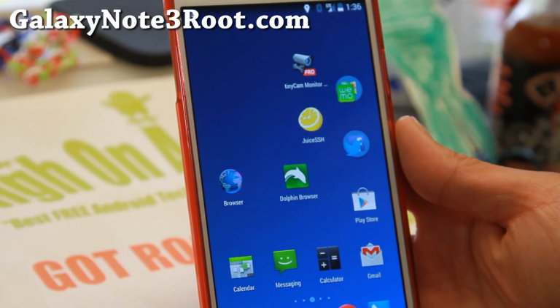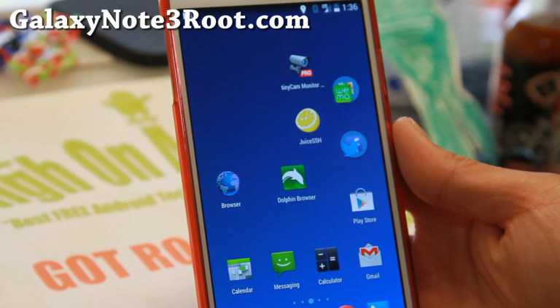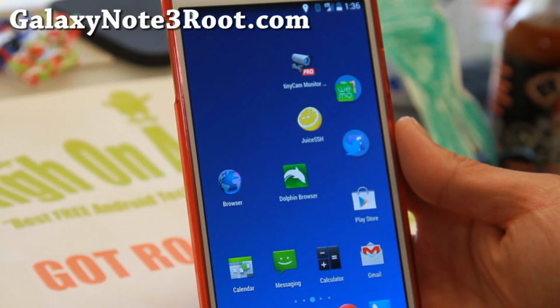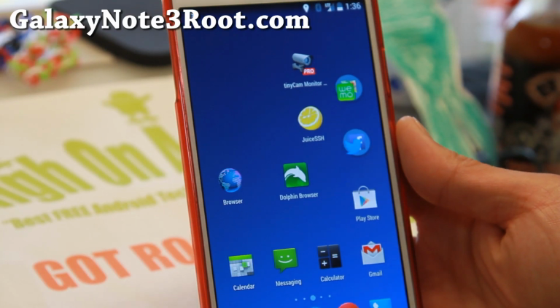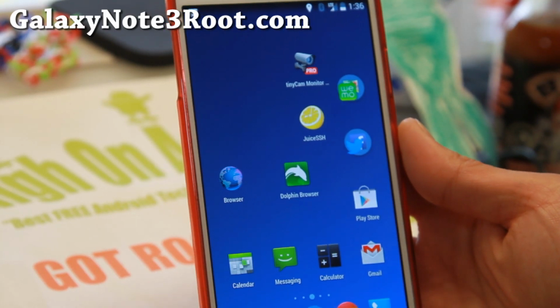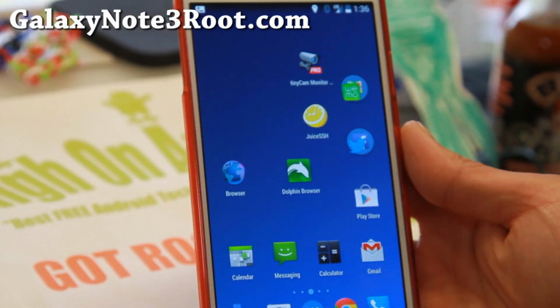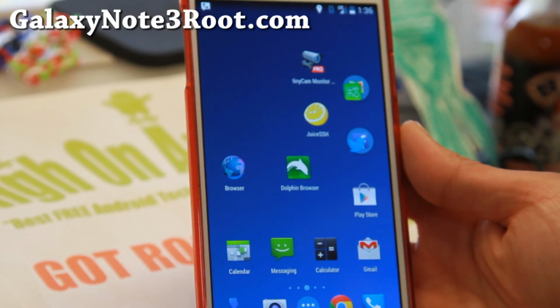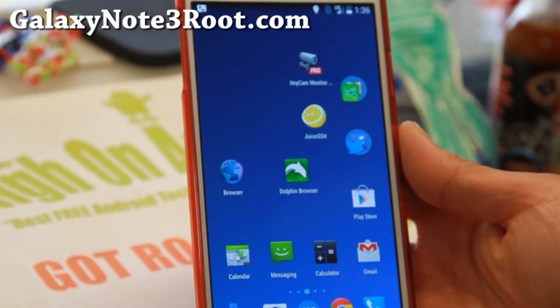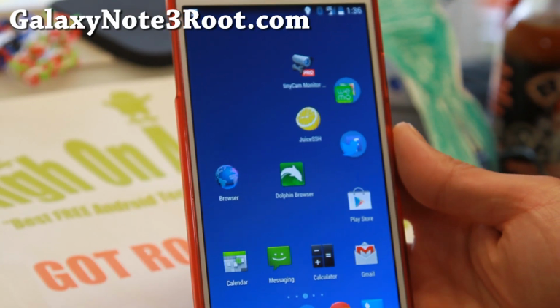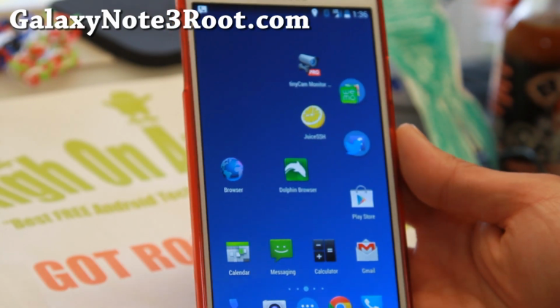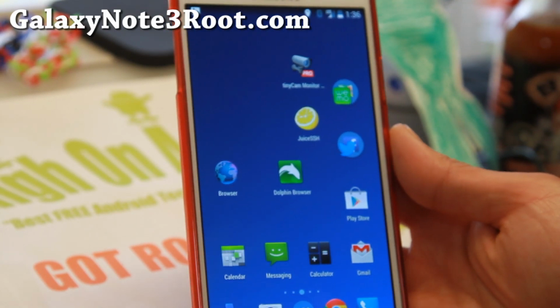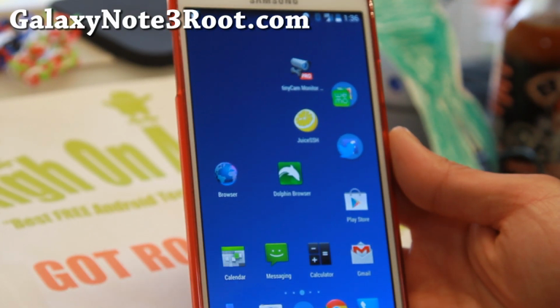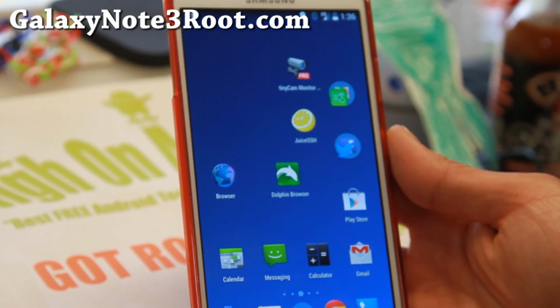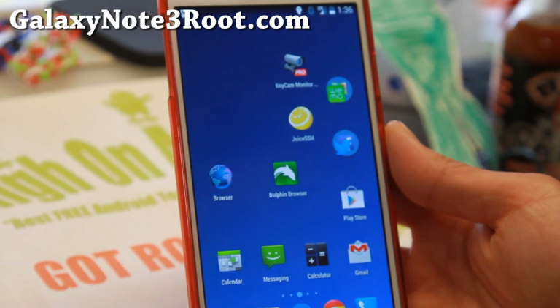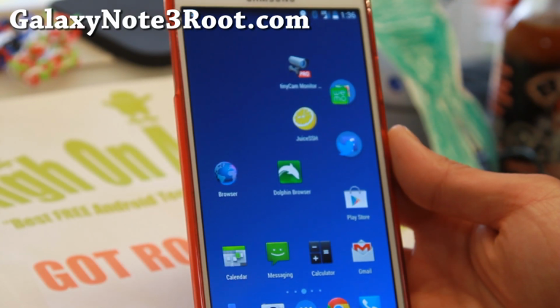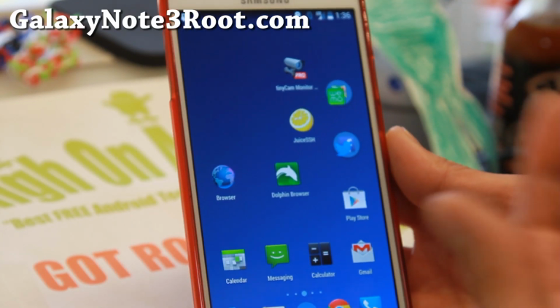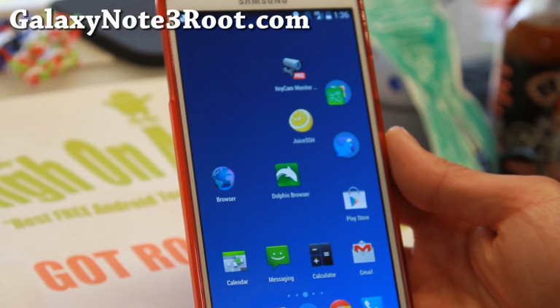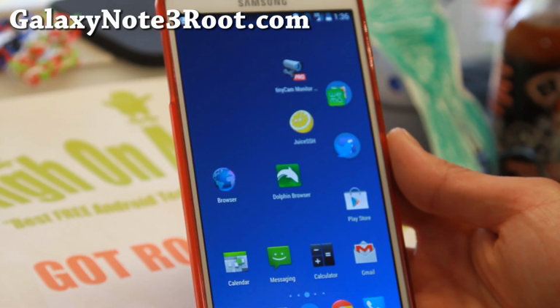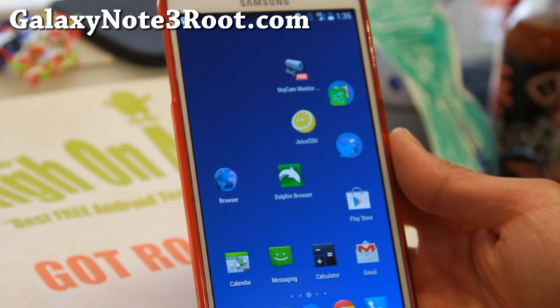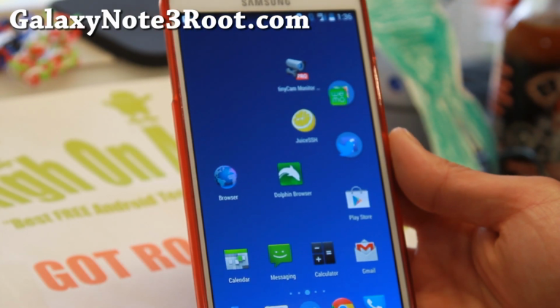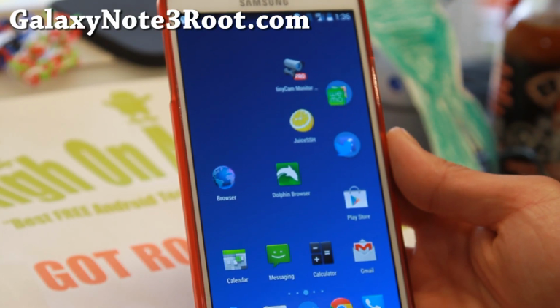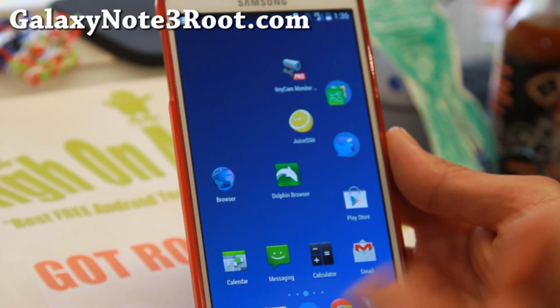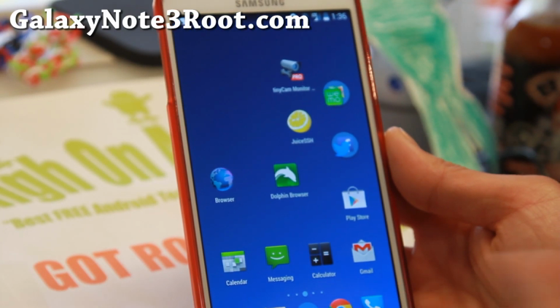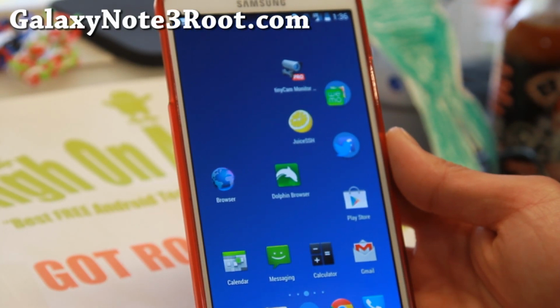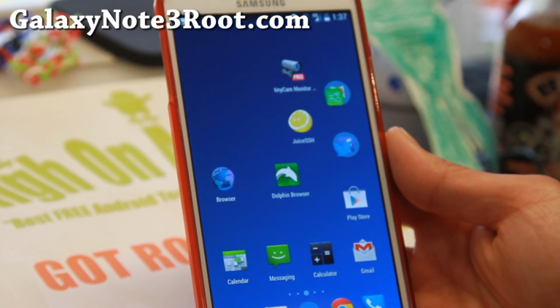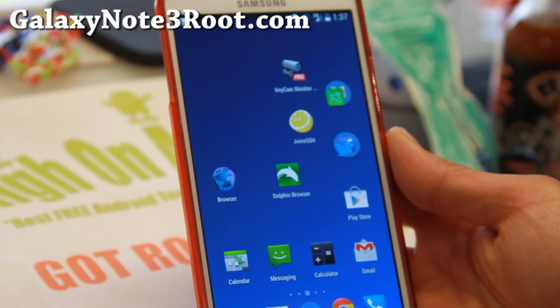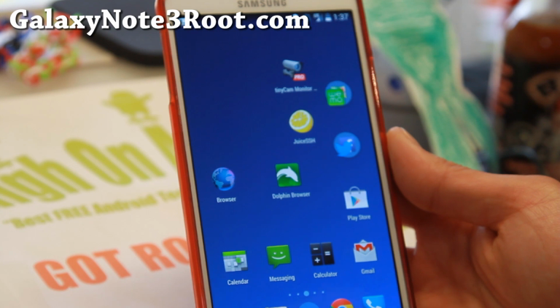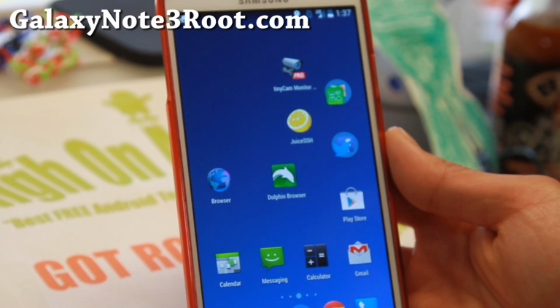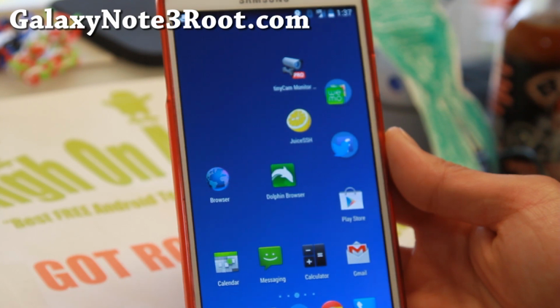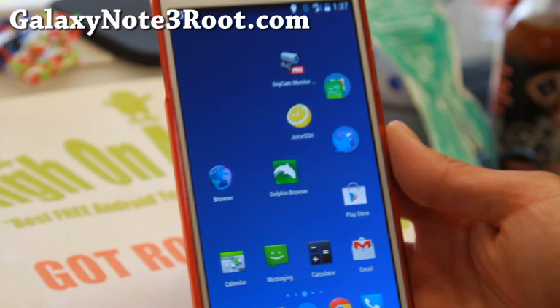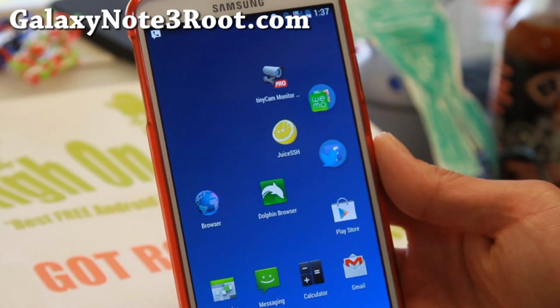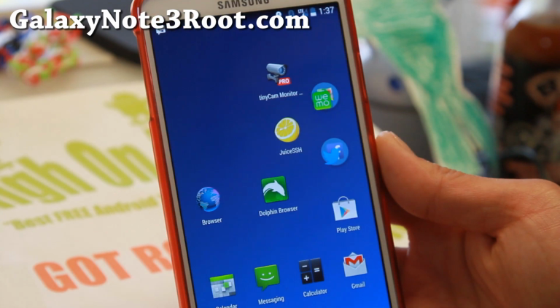Hi folks, I'm Max from GalaxyNote3Root.com. For this week's ROM, do check out the latest version of Eclipse ROM.